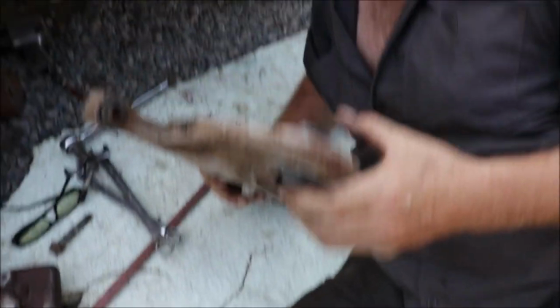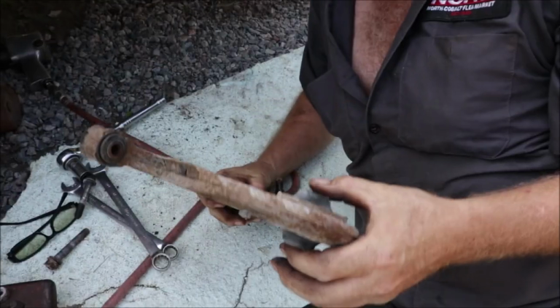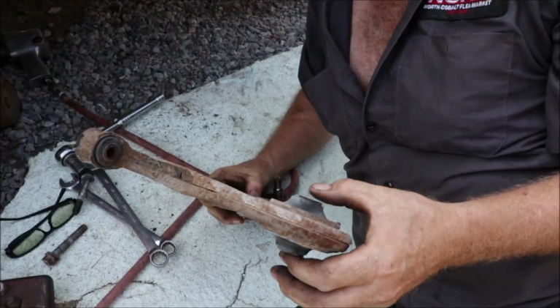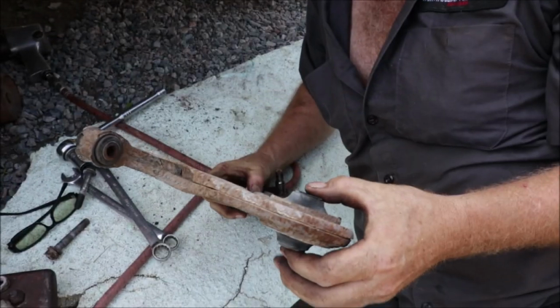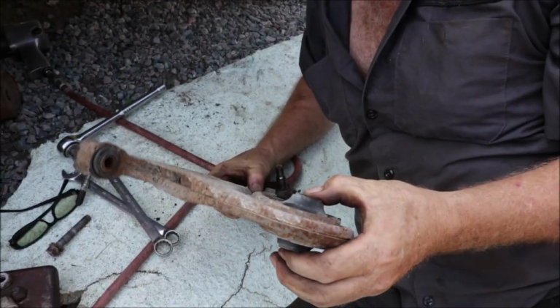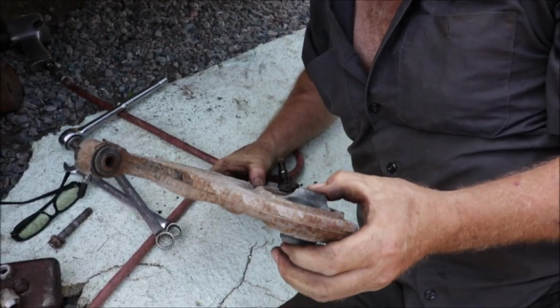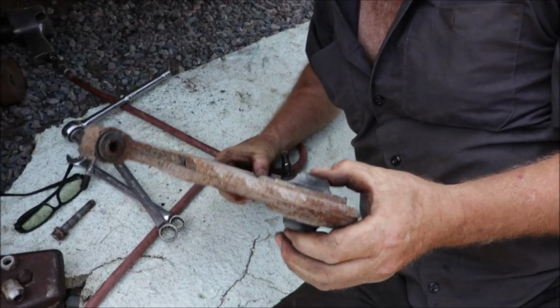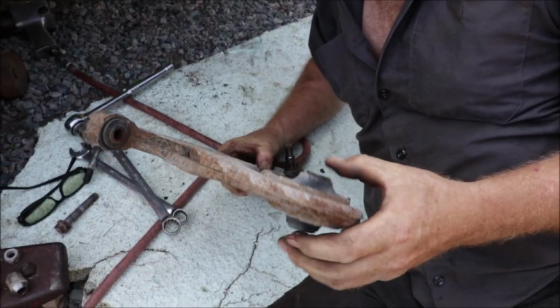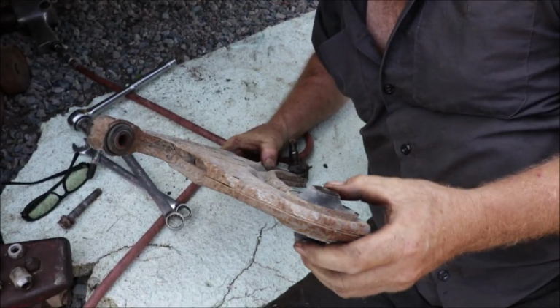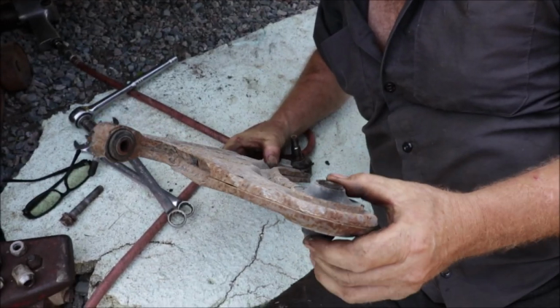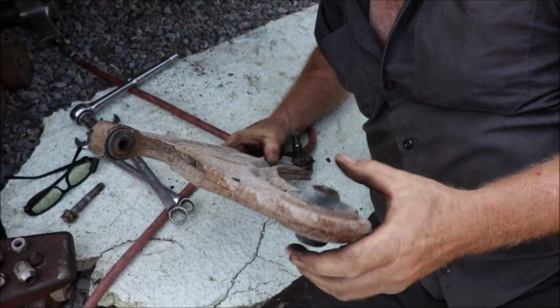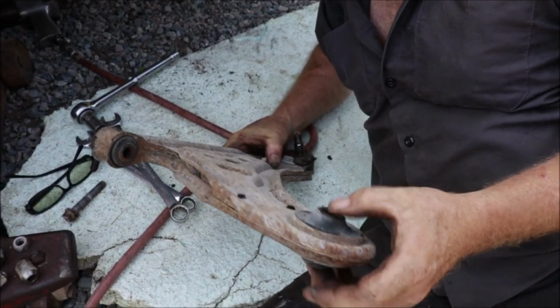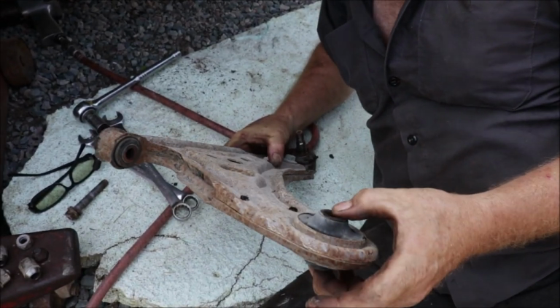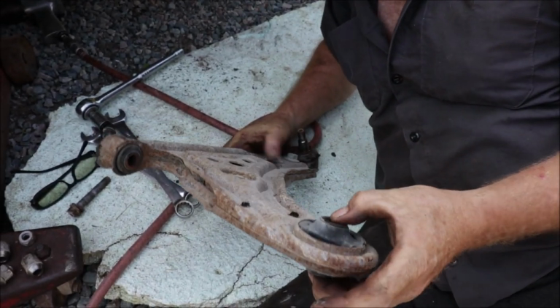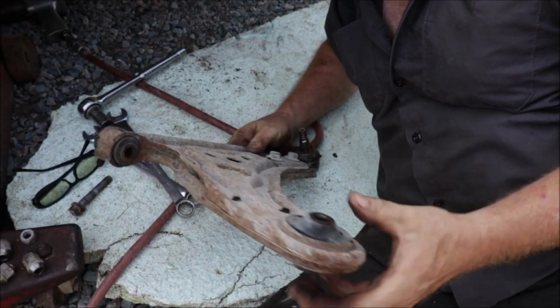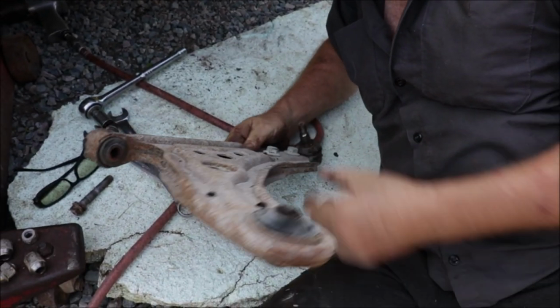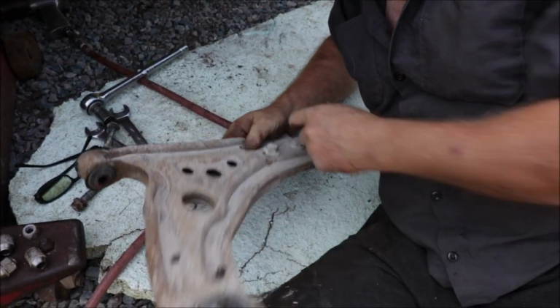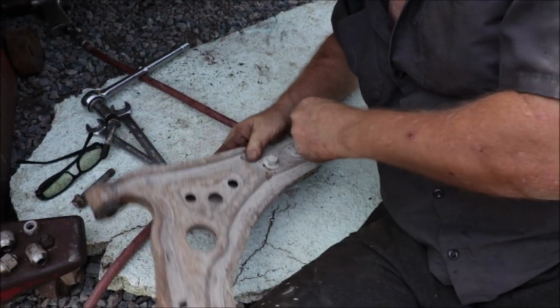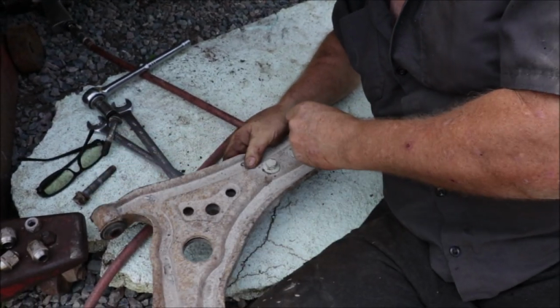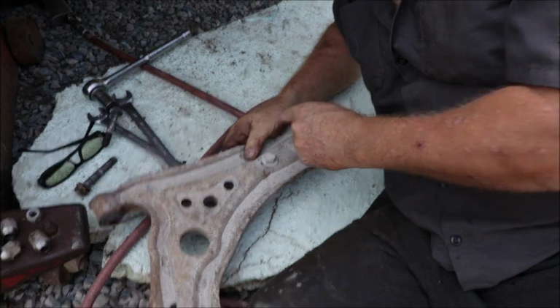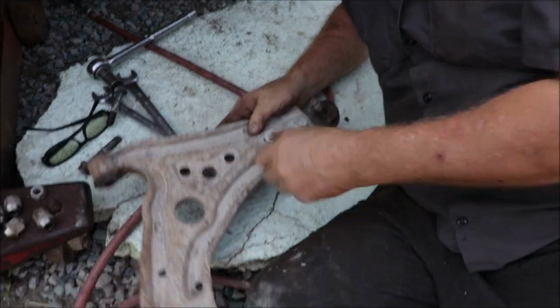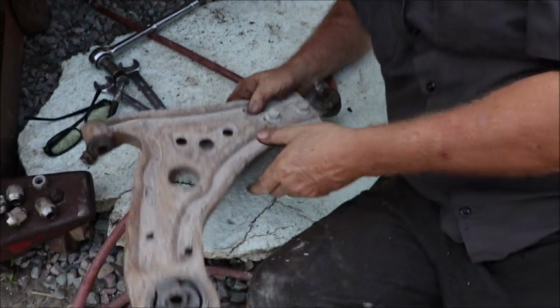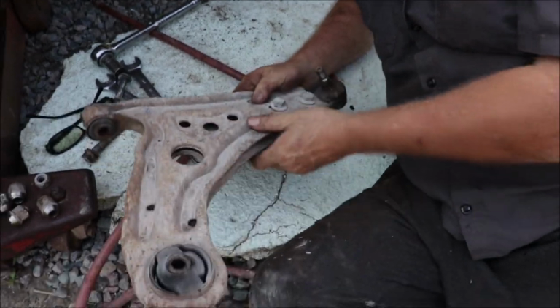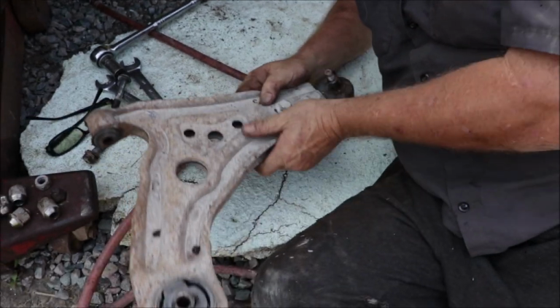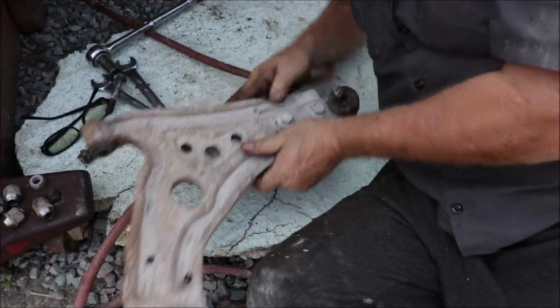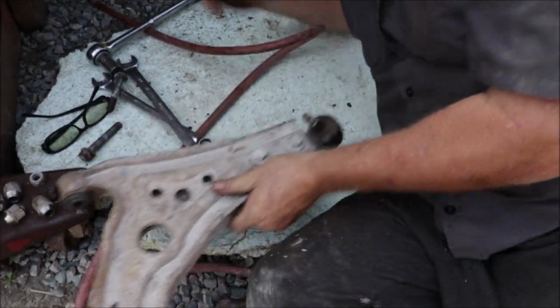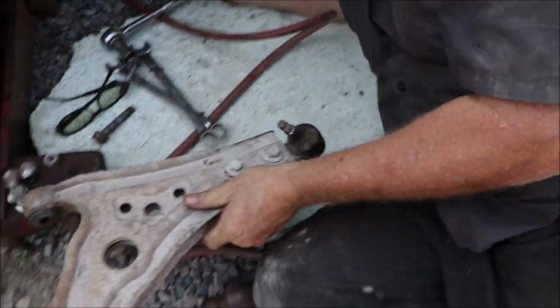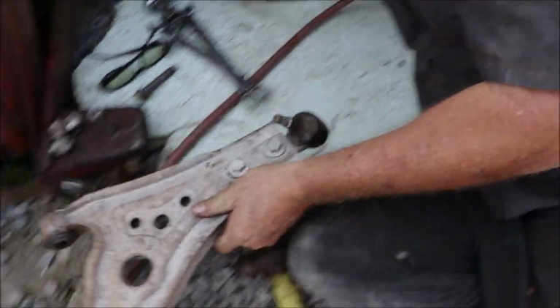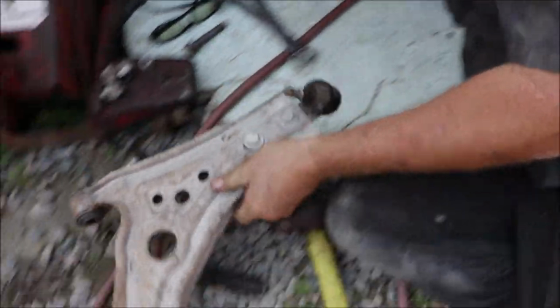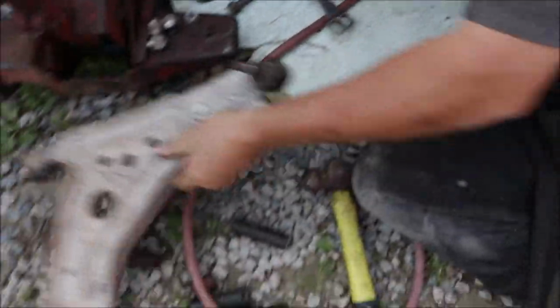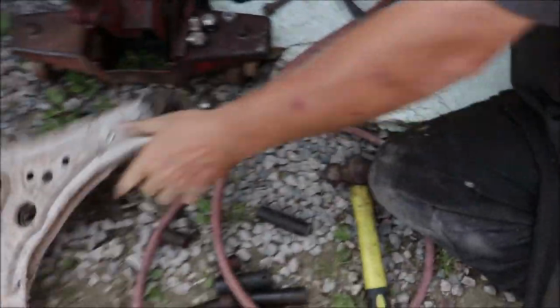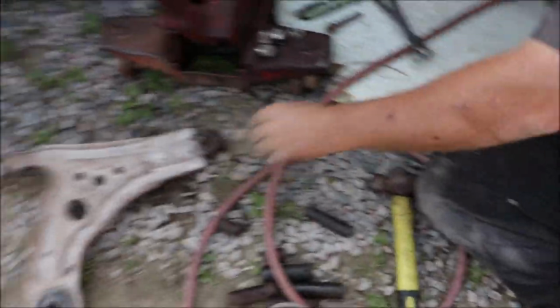They weren't as bad as I thought they were, but I'll put the new ones in here anyway.